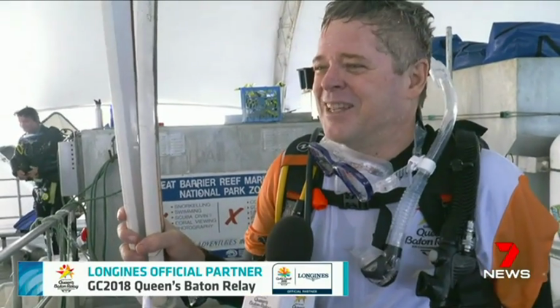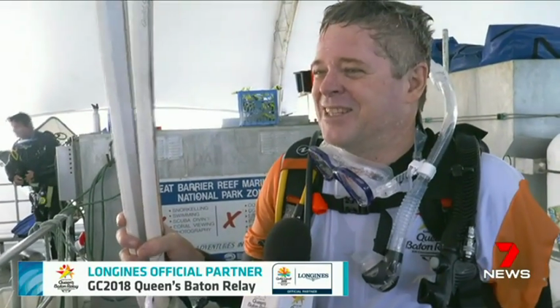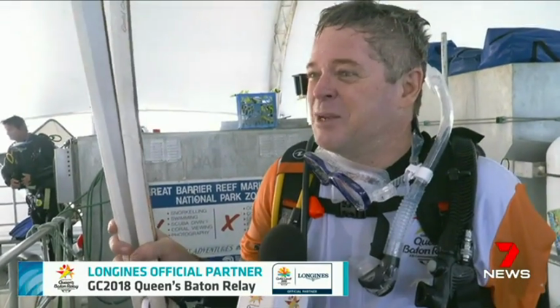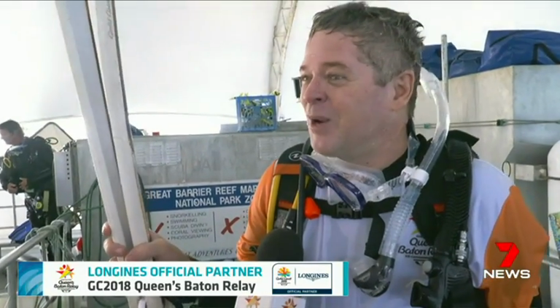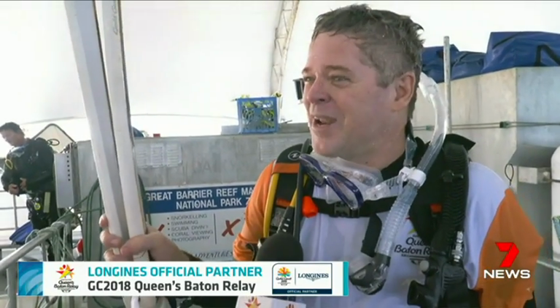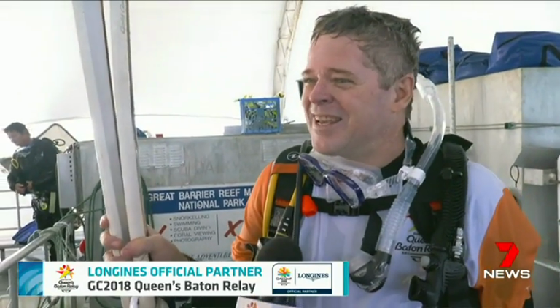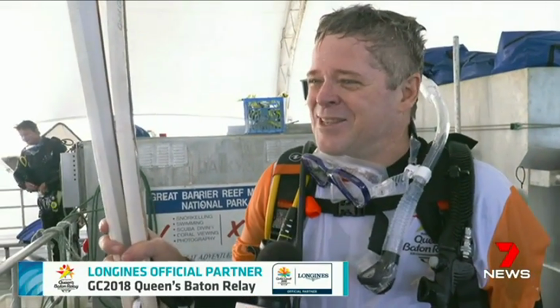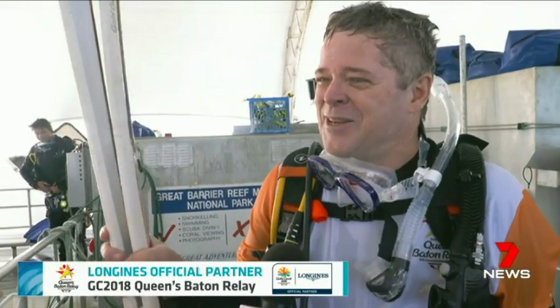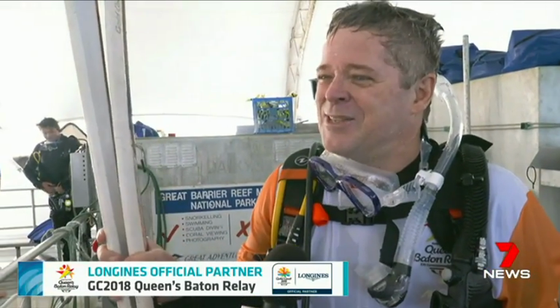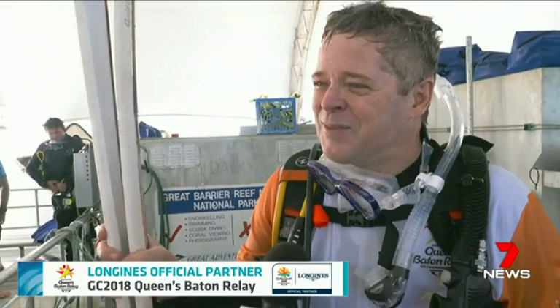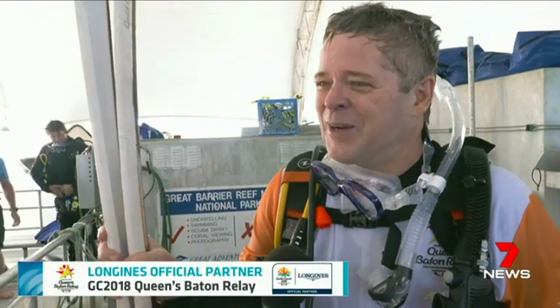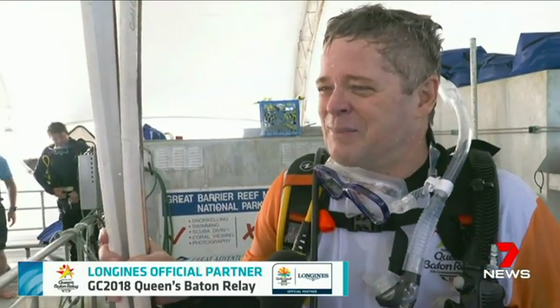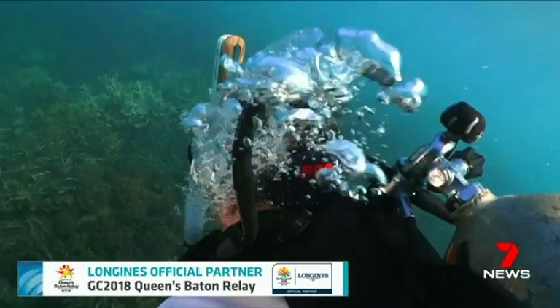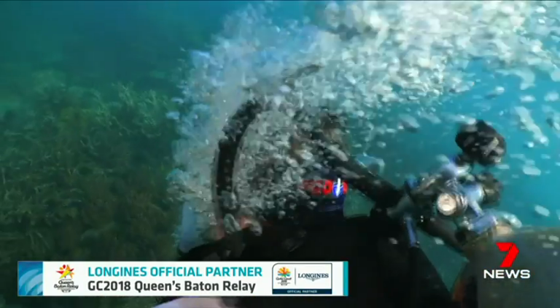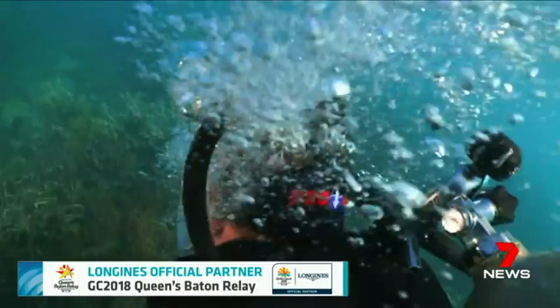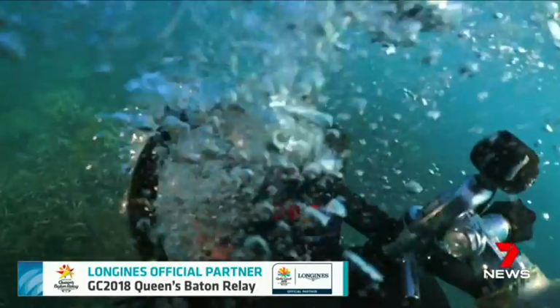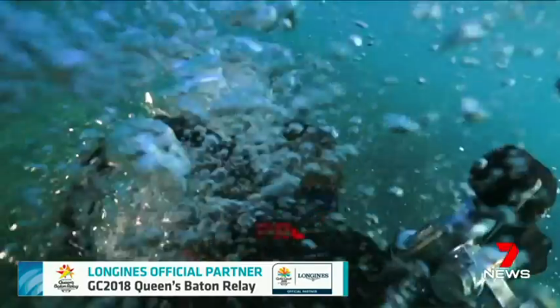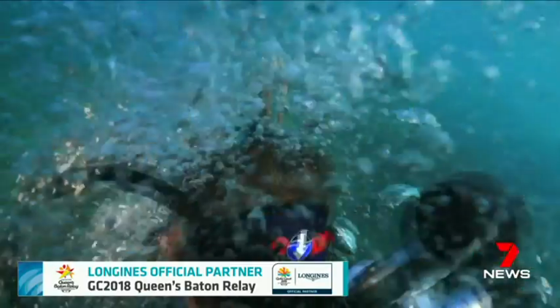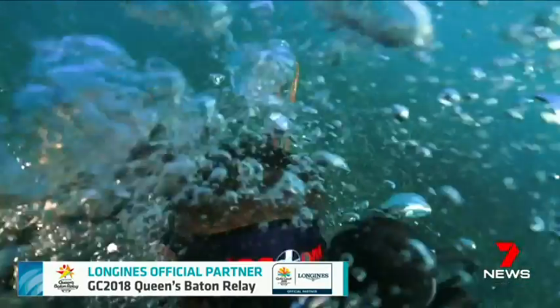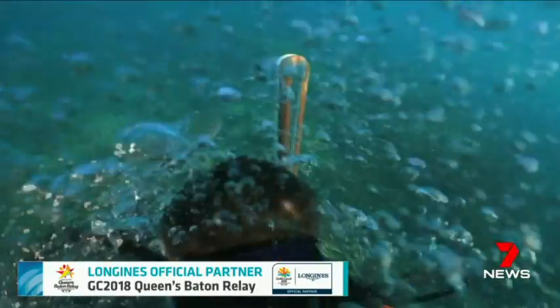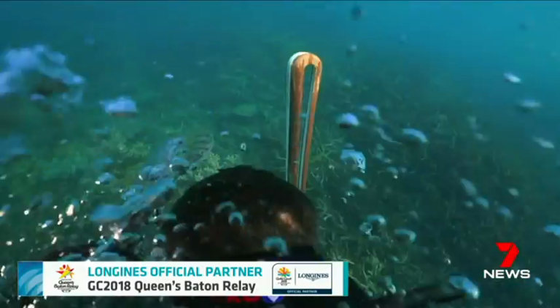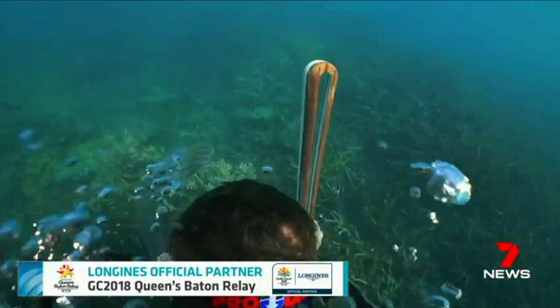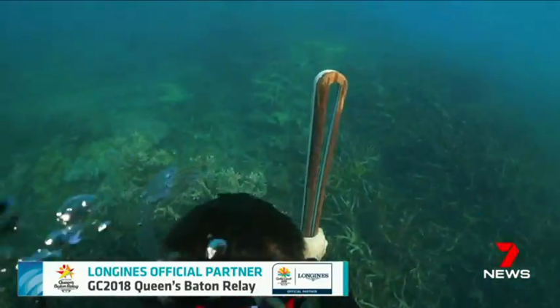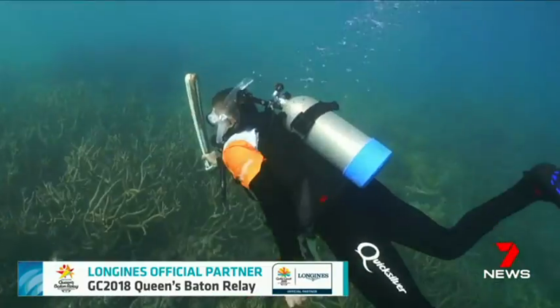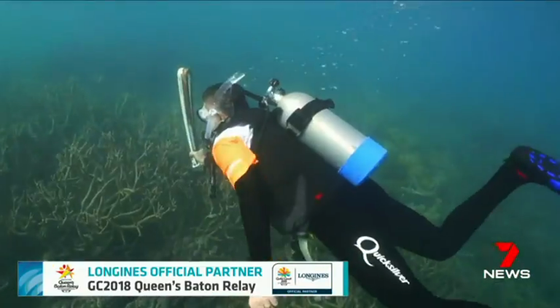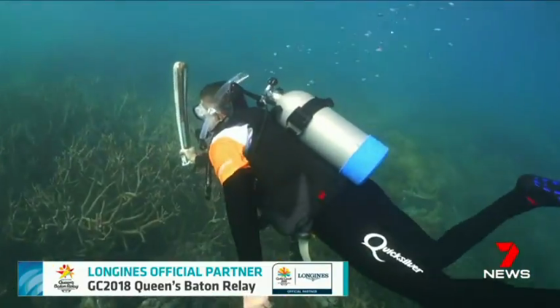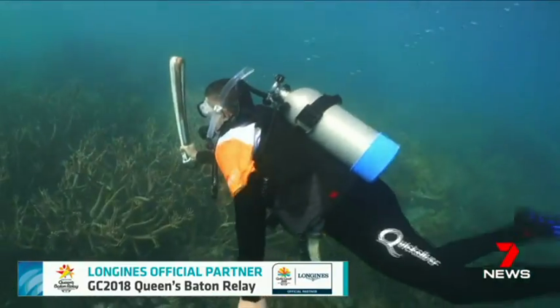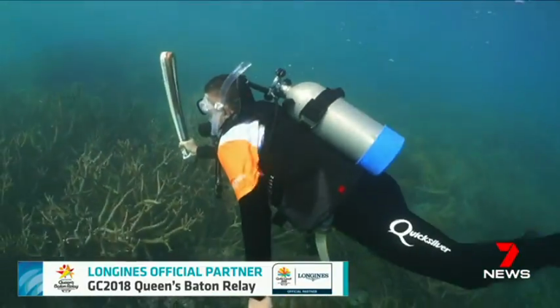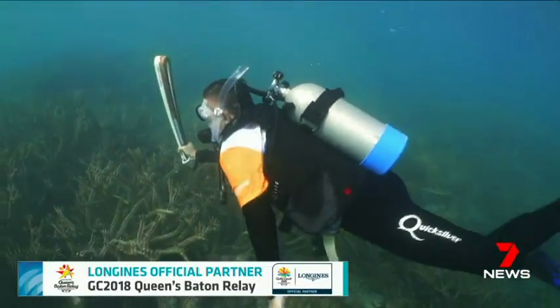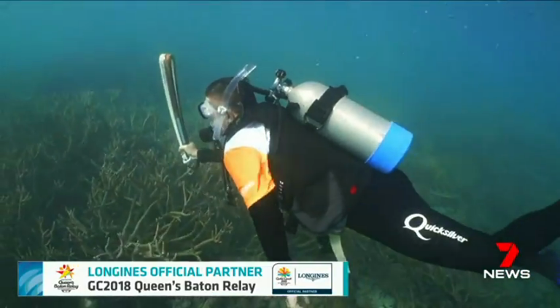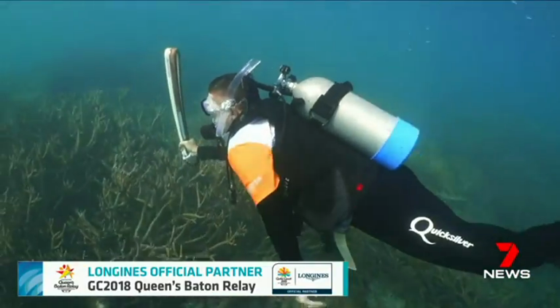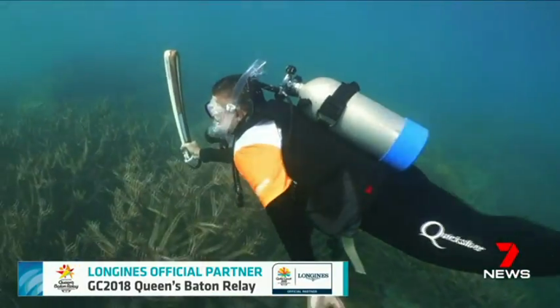It's a little bit light, so it tends to float a little bit. It's the baton's first underwater adventure, although part of it has been in the water before.